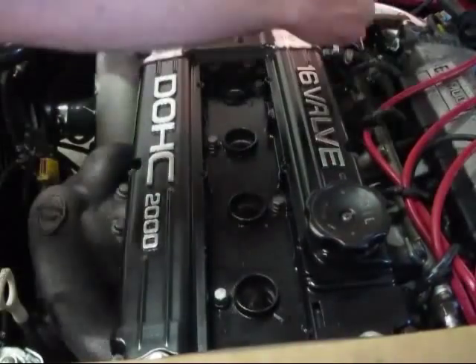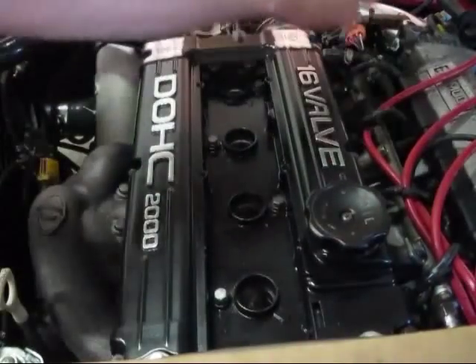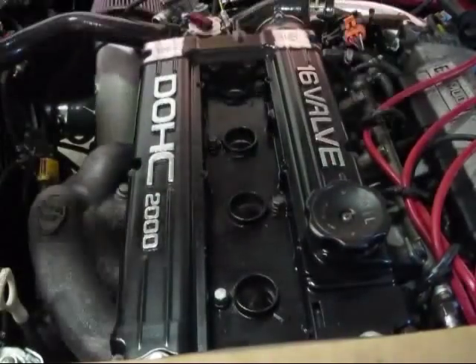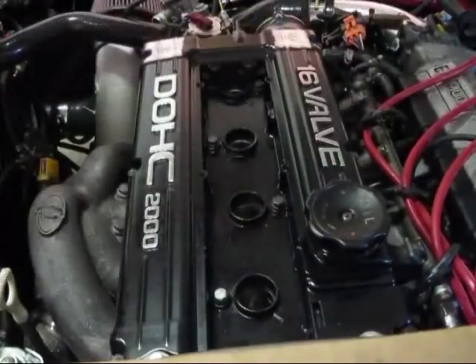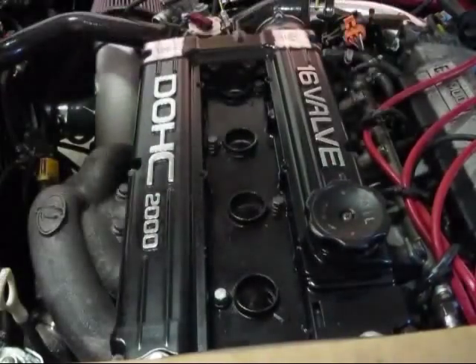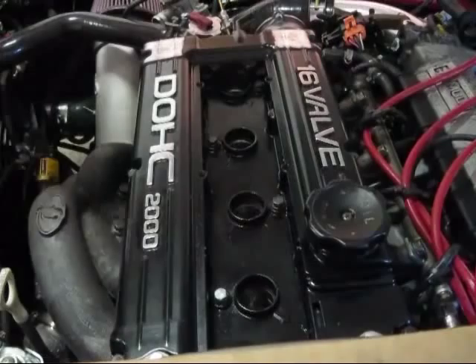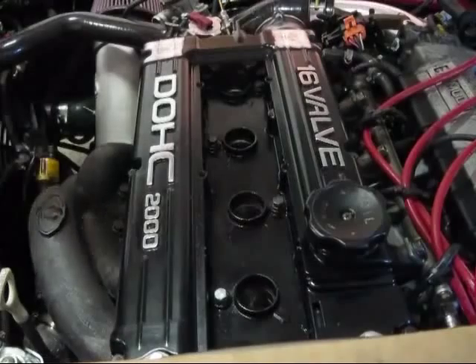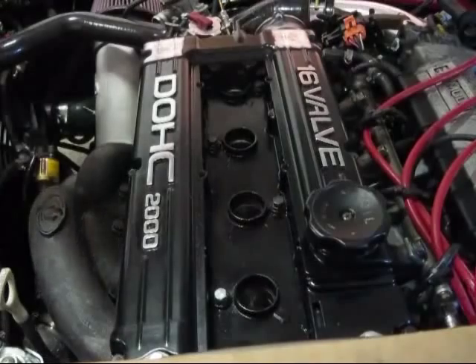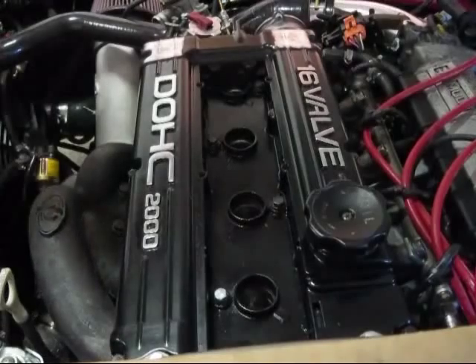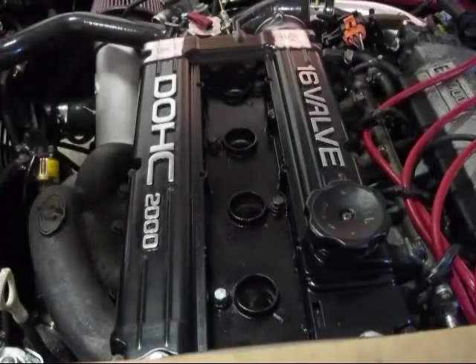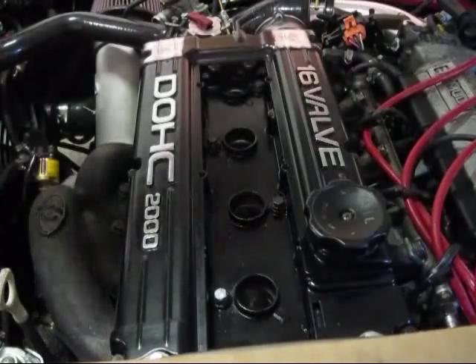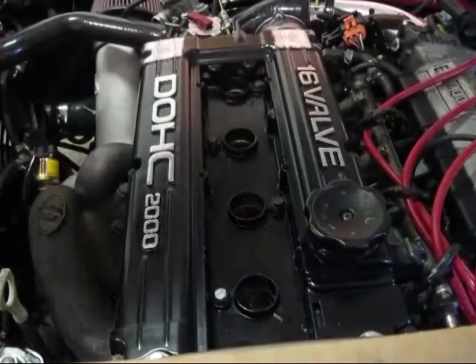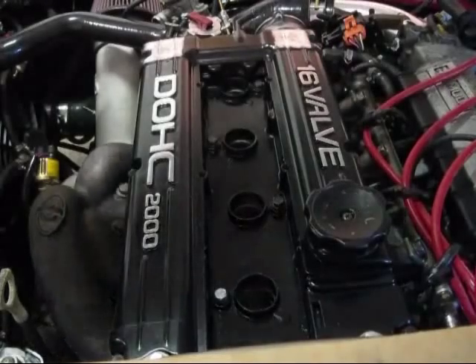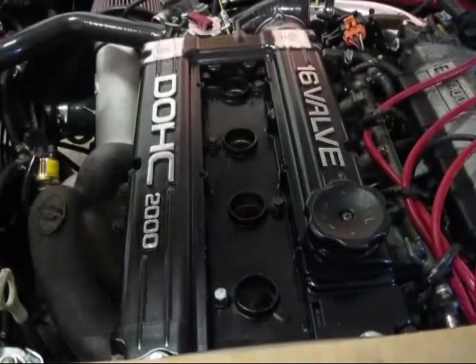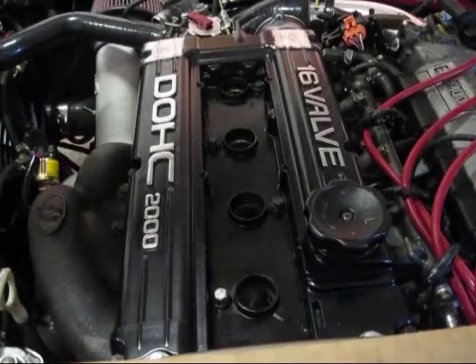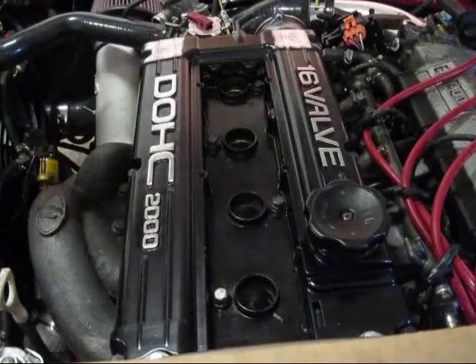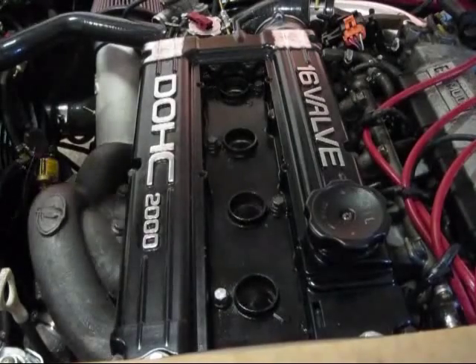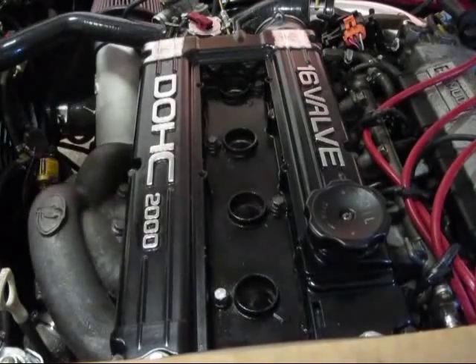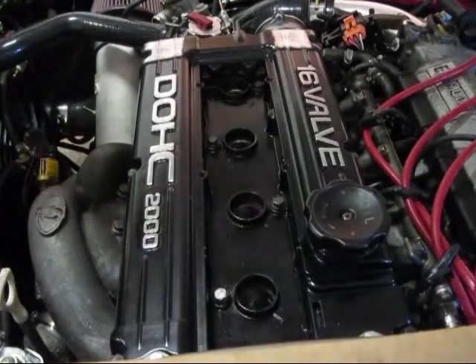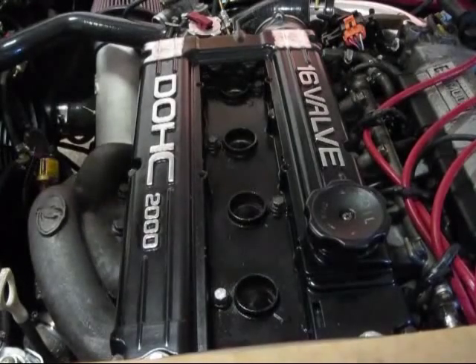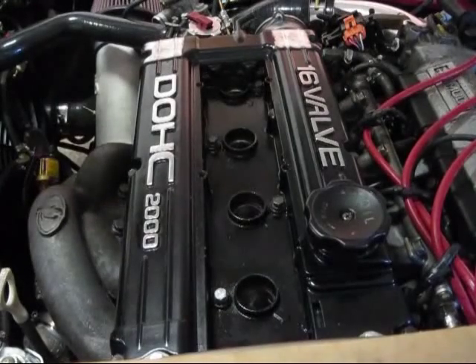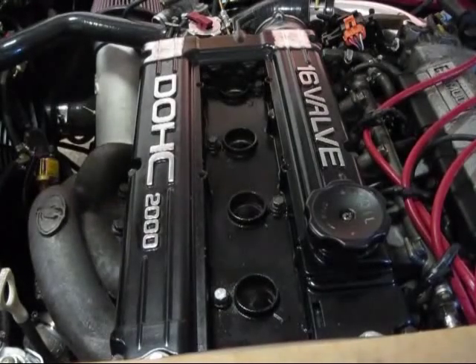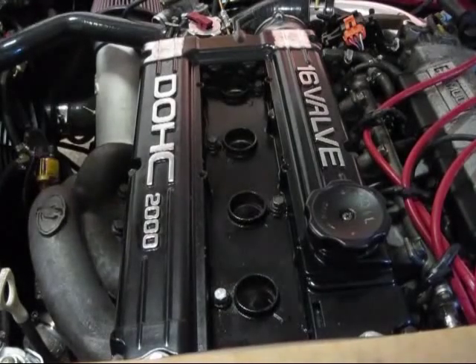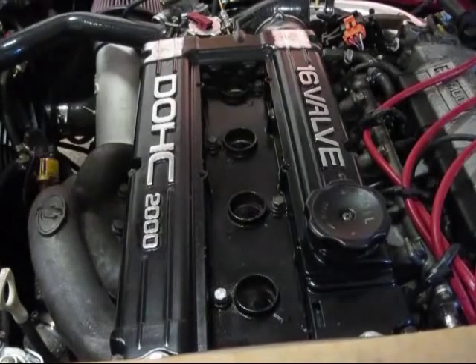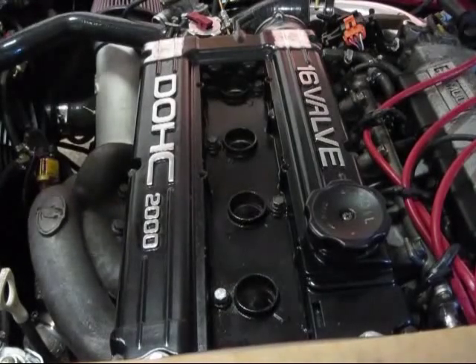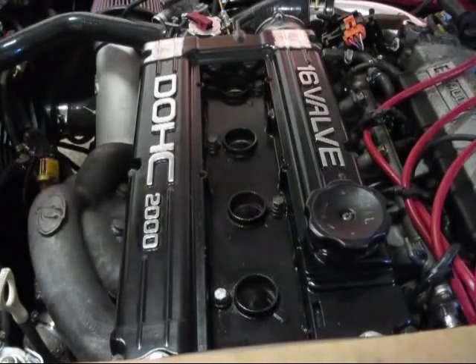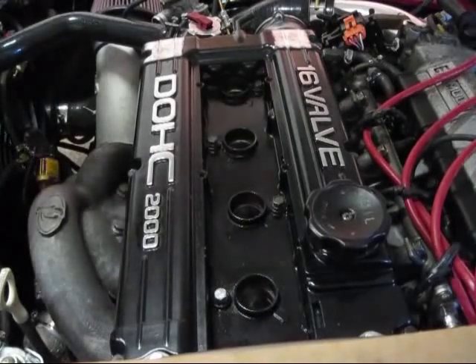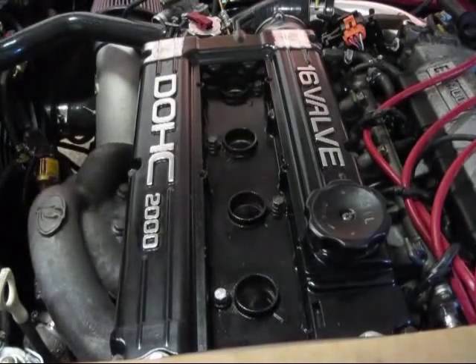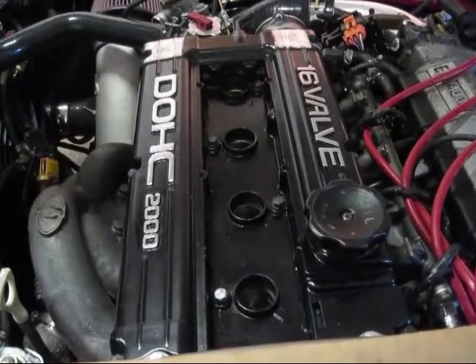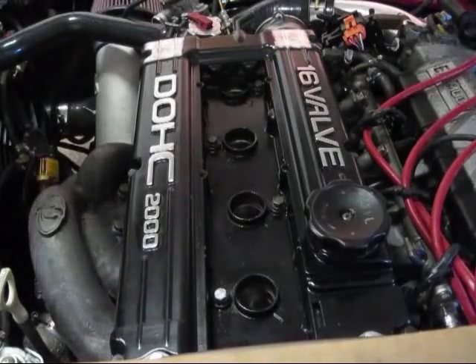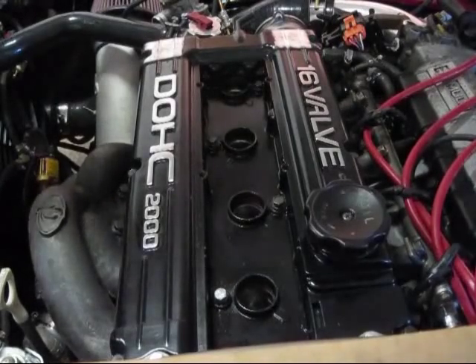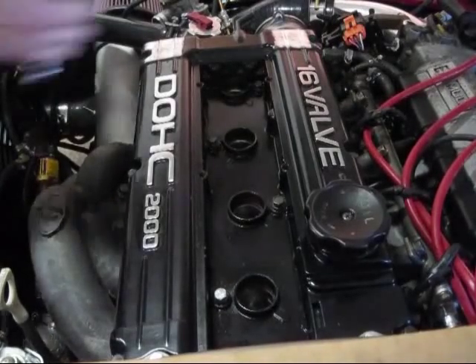Before you take the valve cover all the way off, you probably want to pop the PCV valve loose.